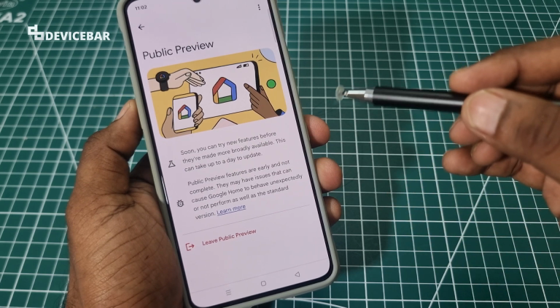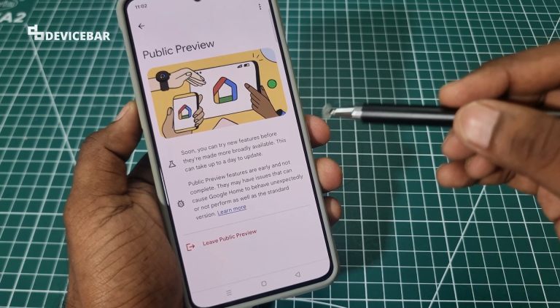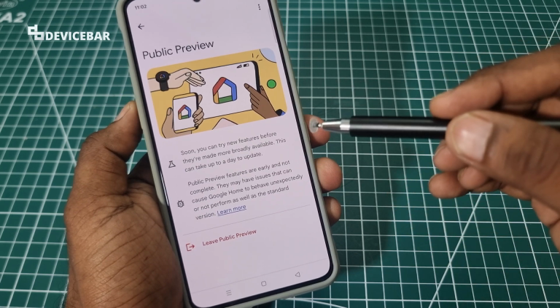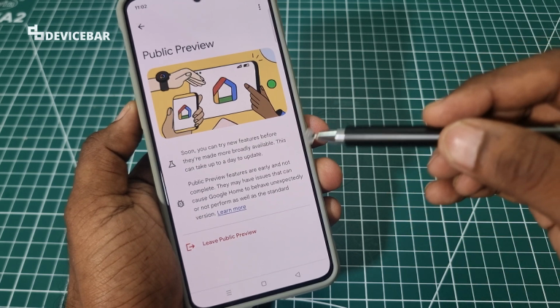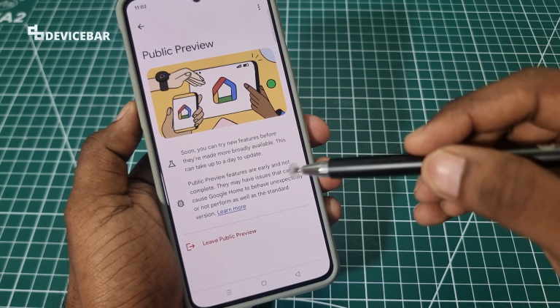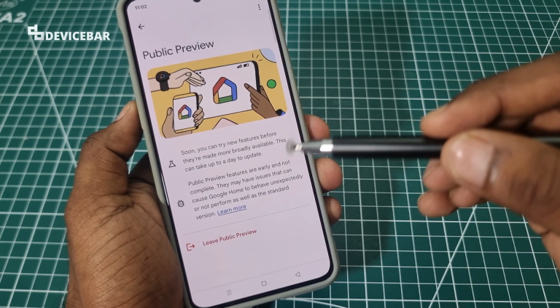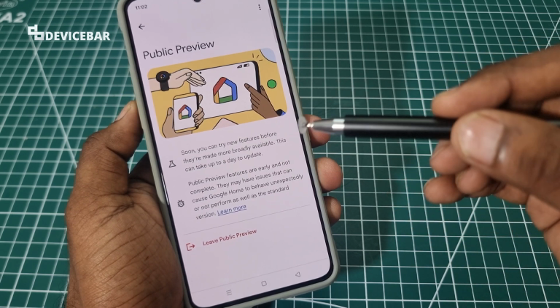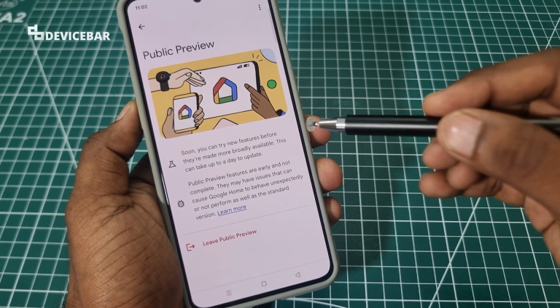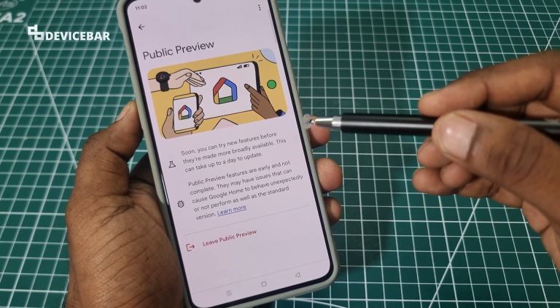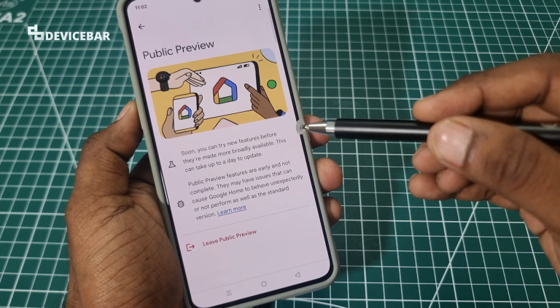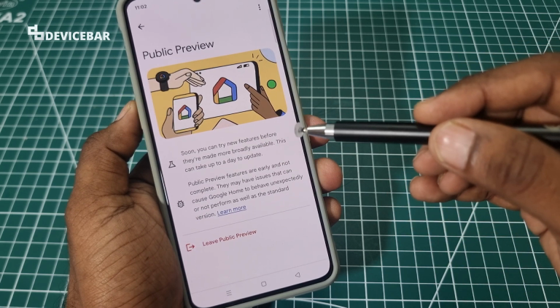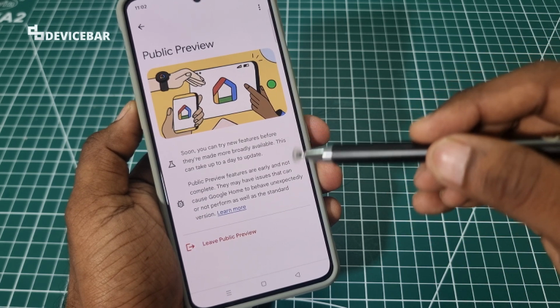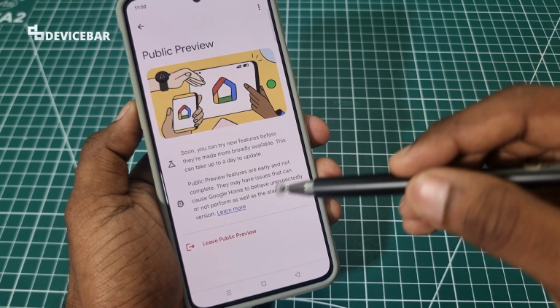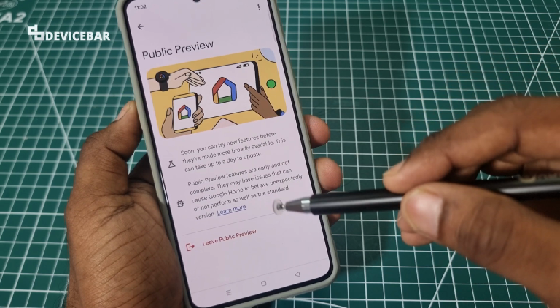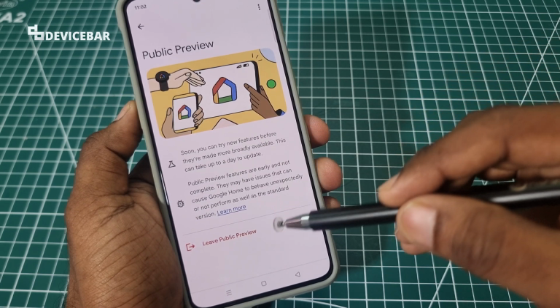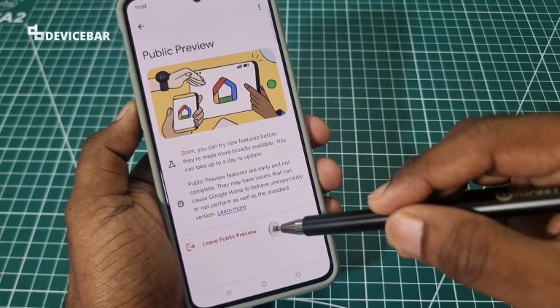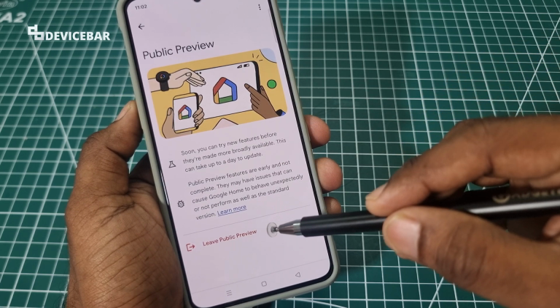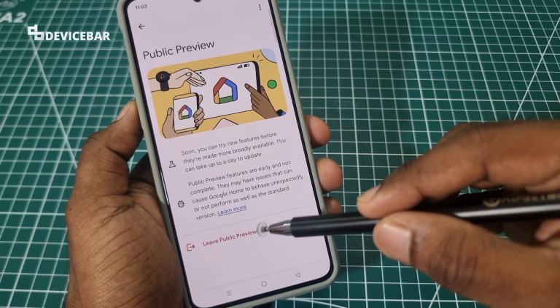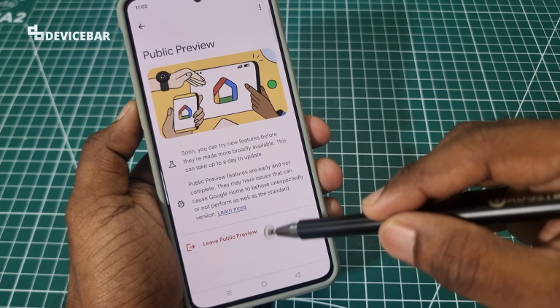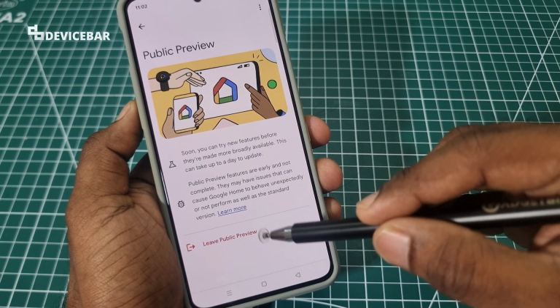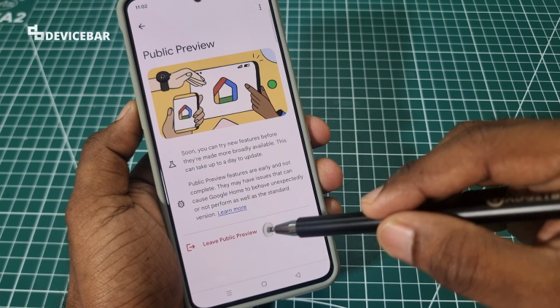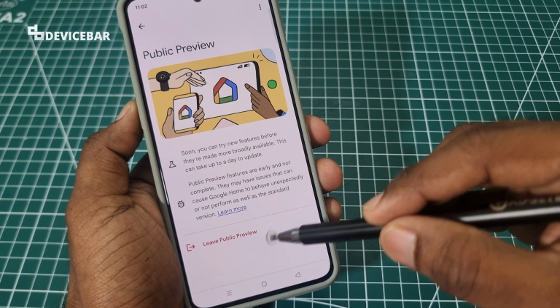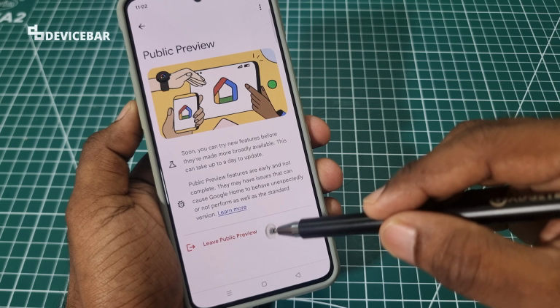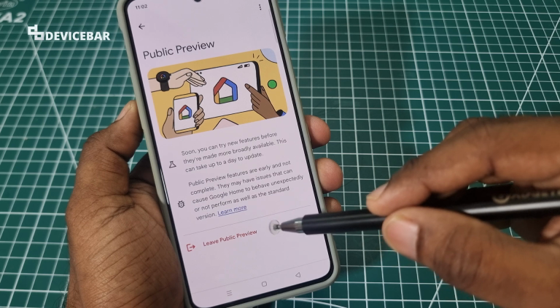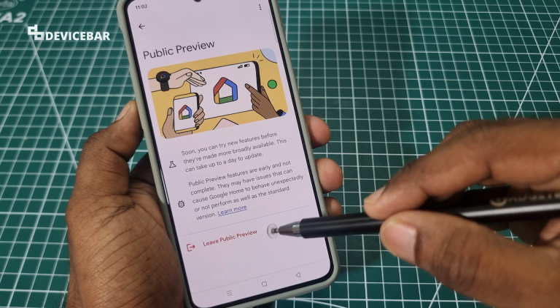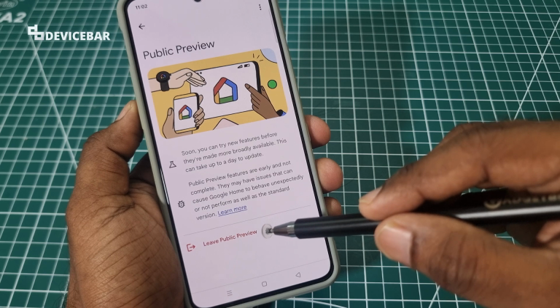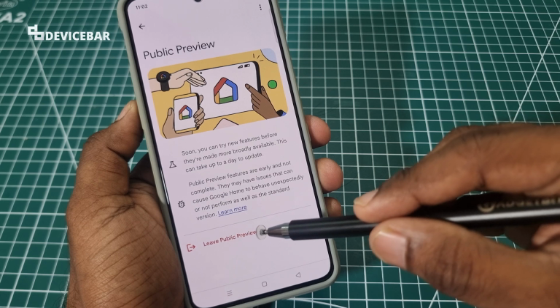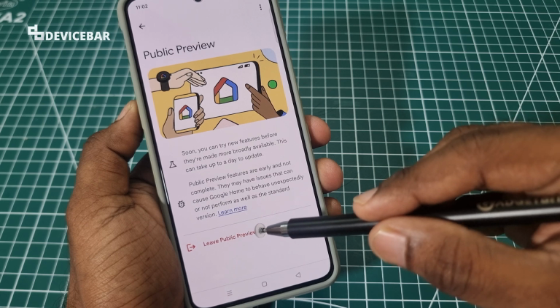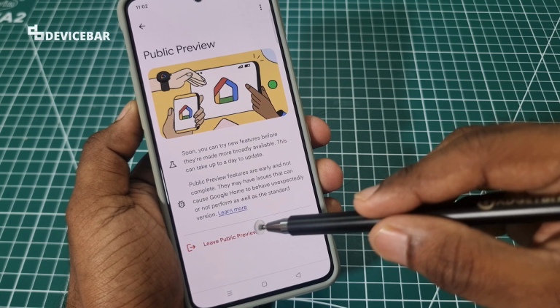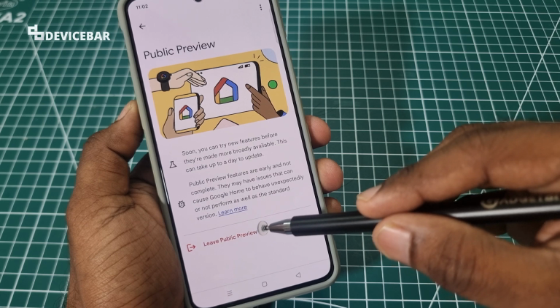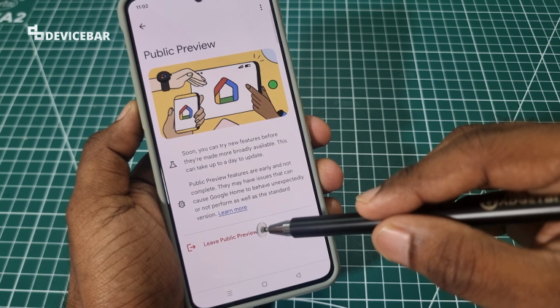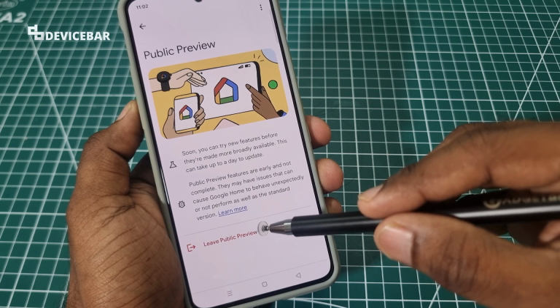And suppose if you want to leave this public preview, then here we have the option to leave. We just have to select this.